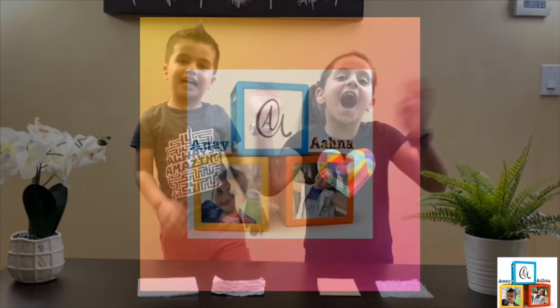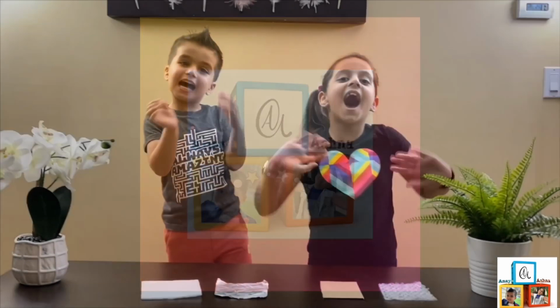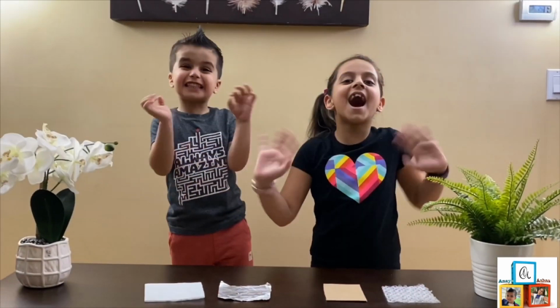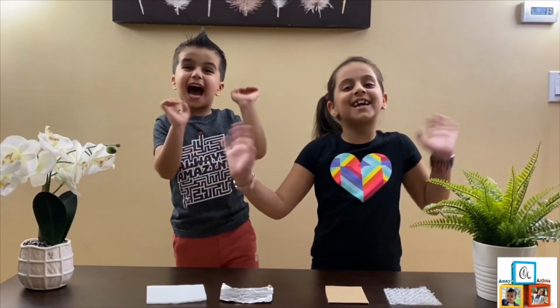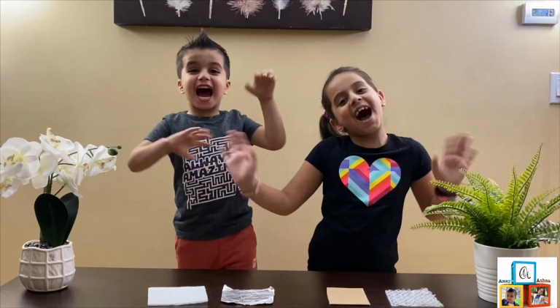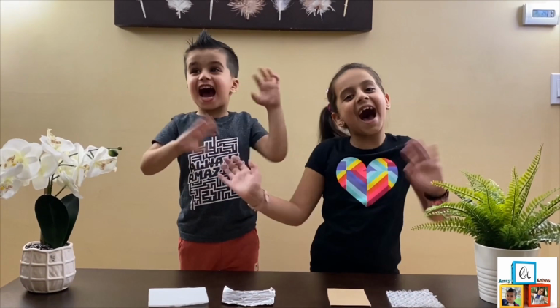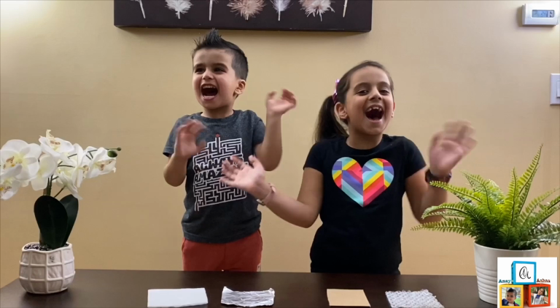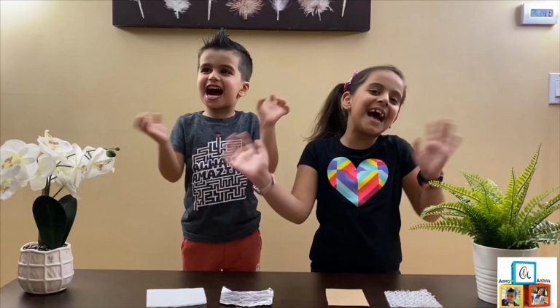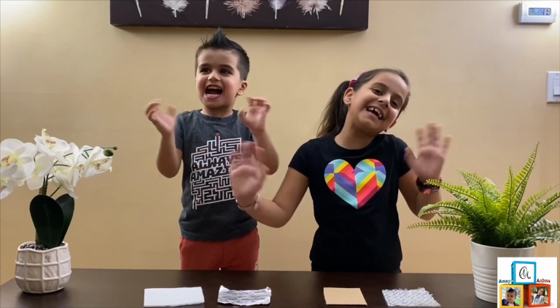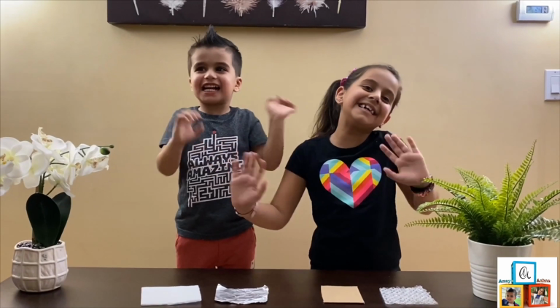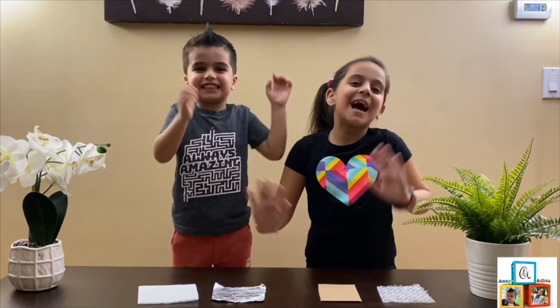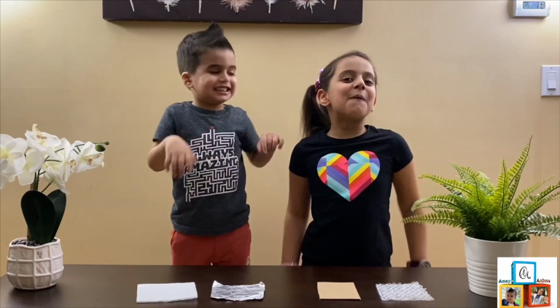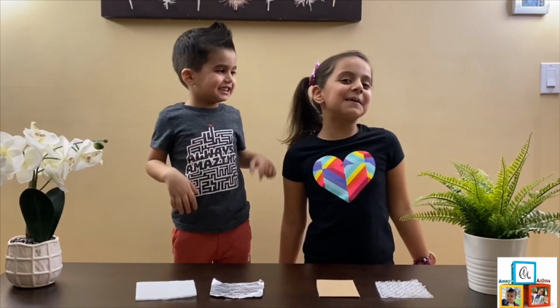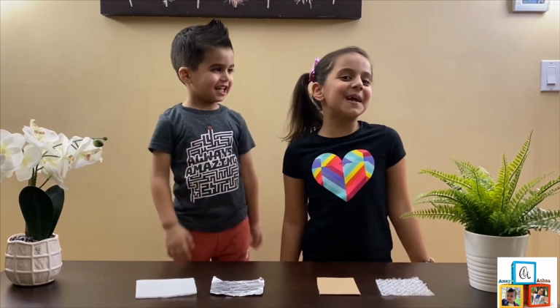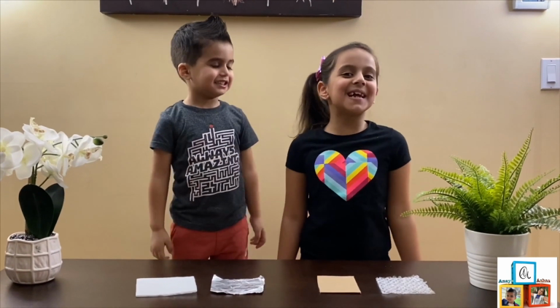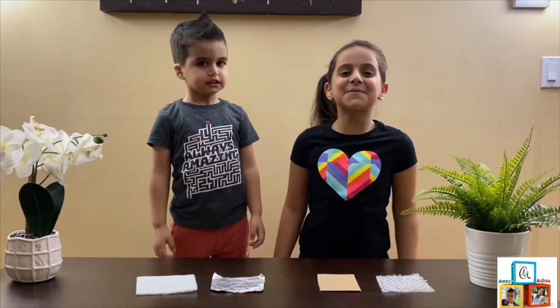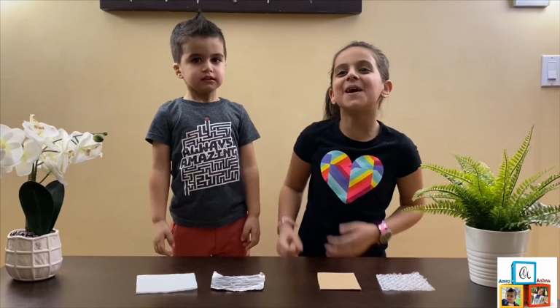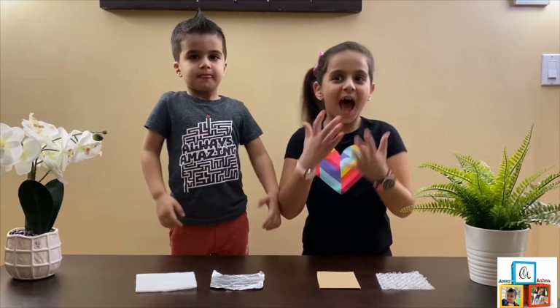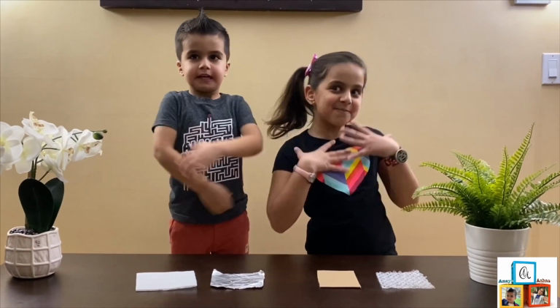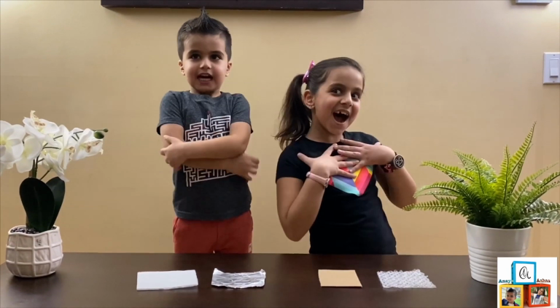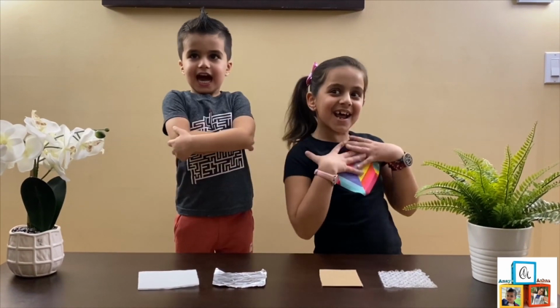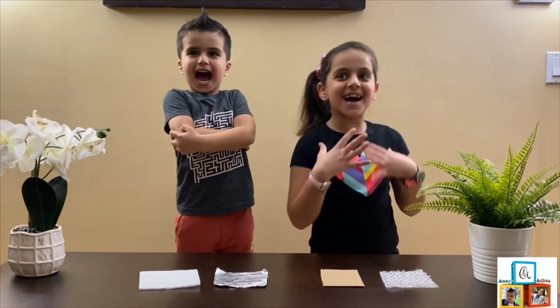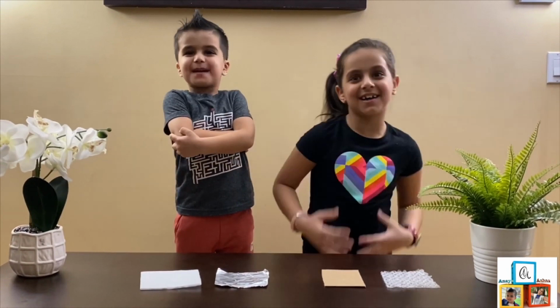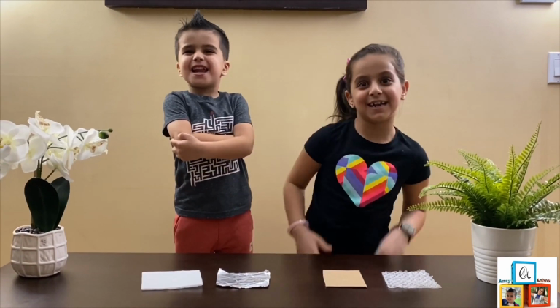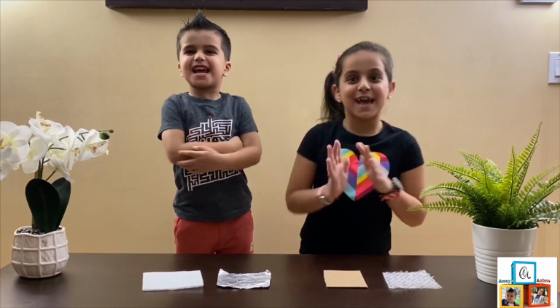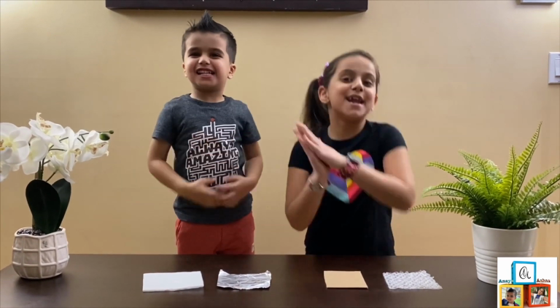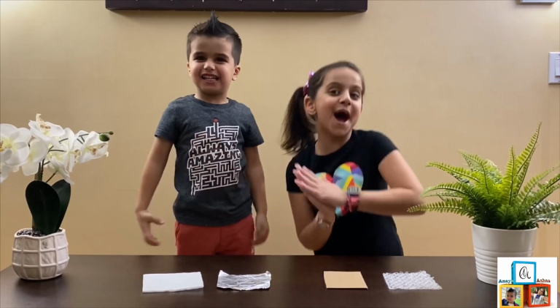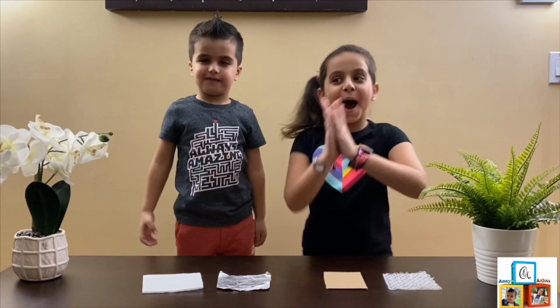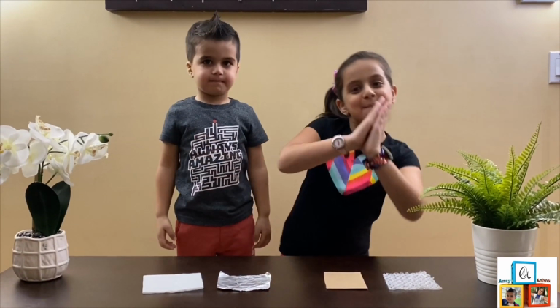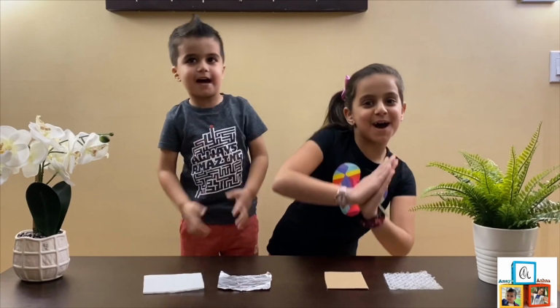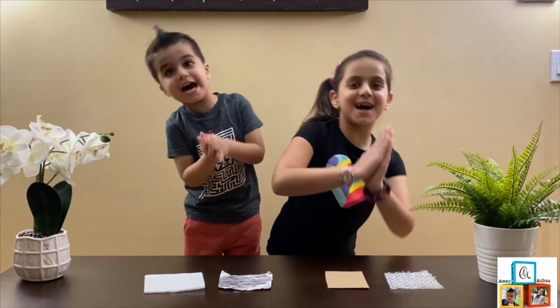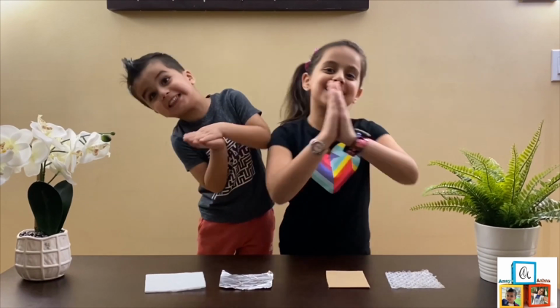Hi guys! Welcome to Anna and Anna's World. I'm Anna. I'm Anna. Namaste.